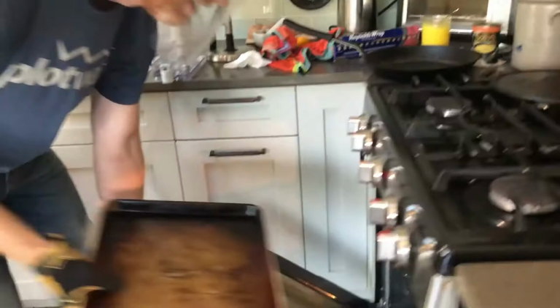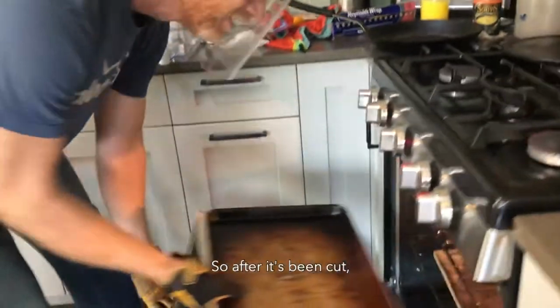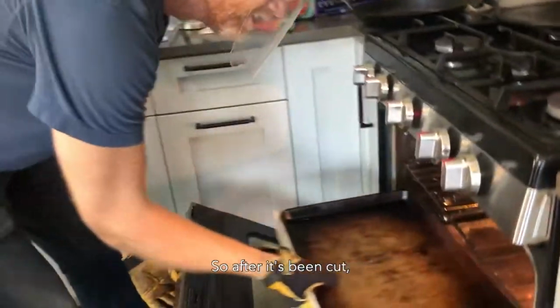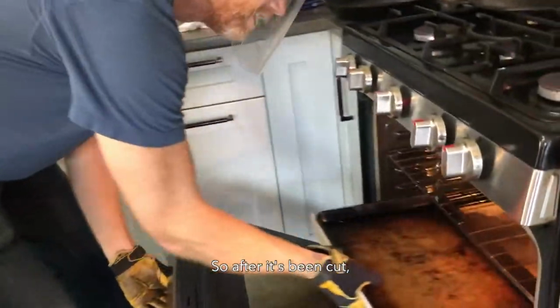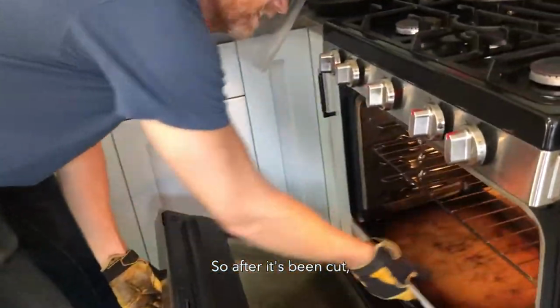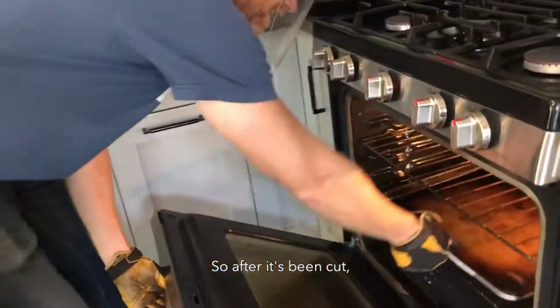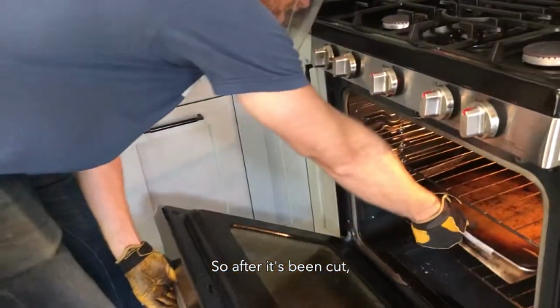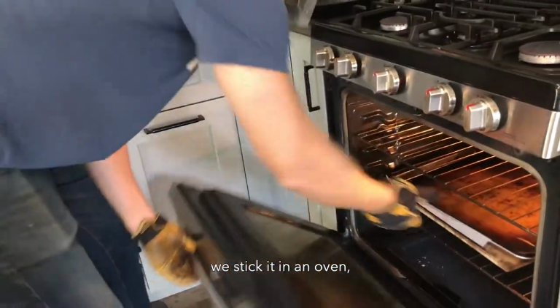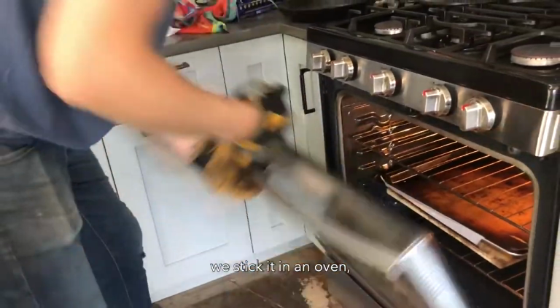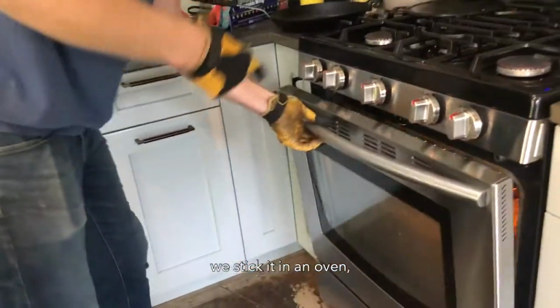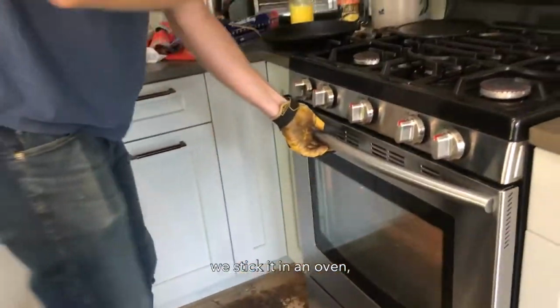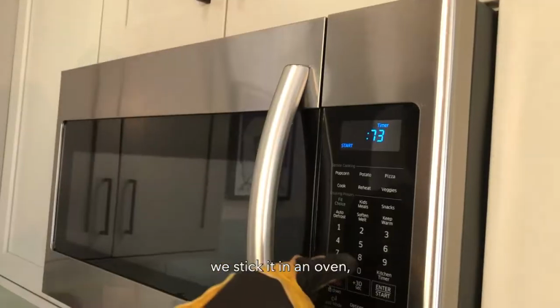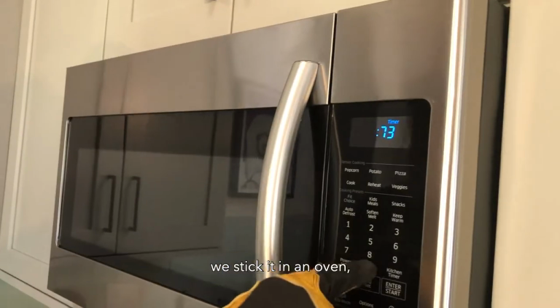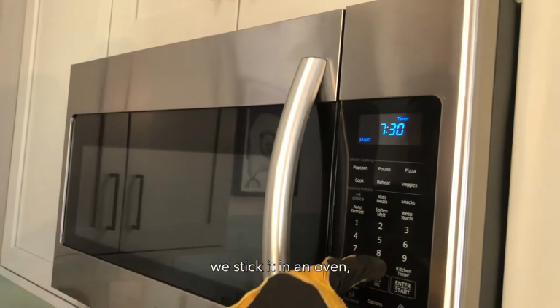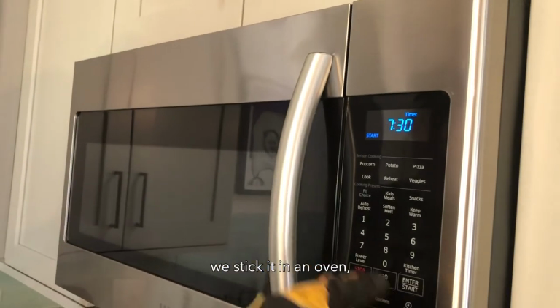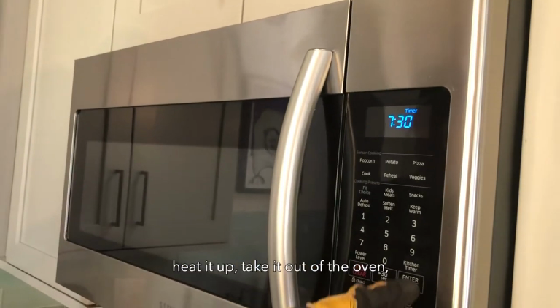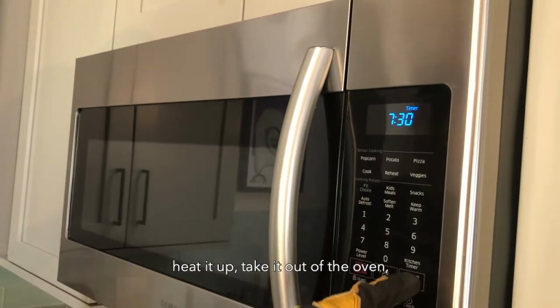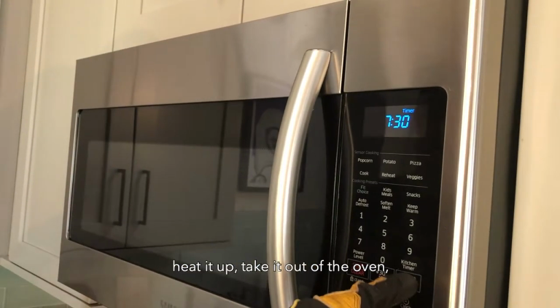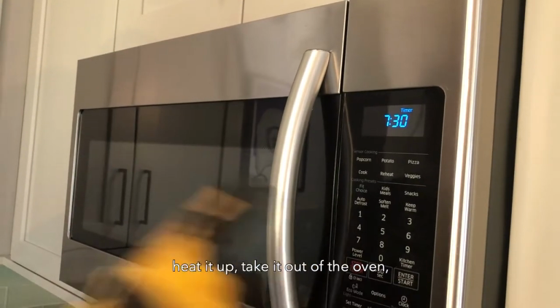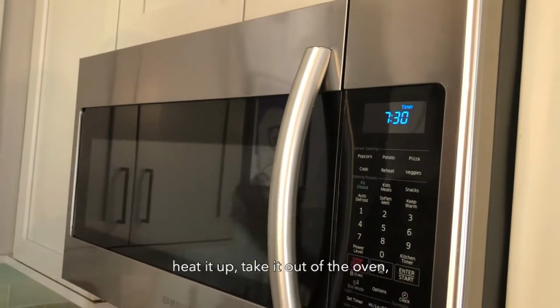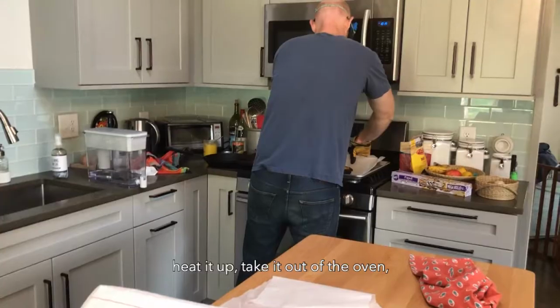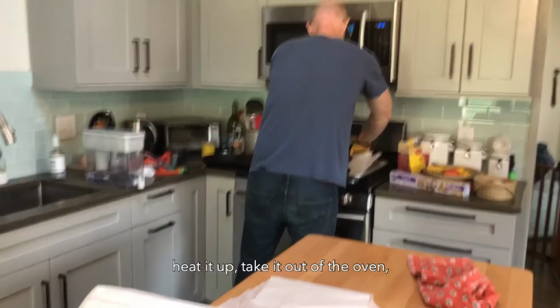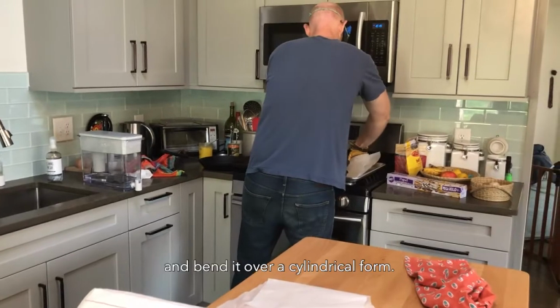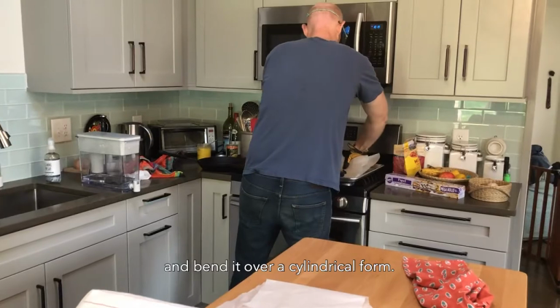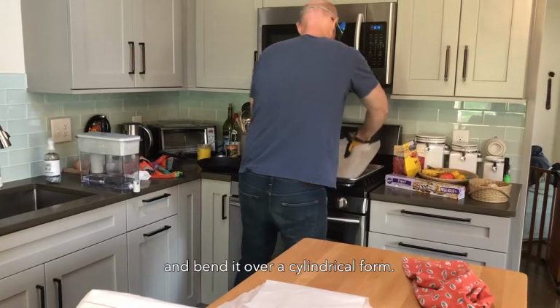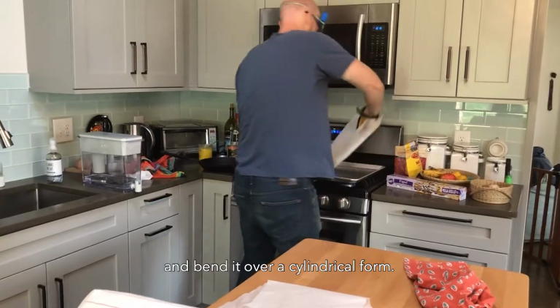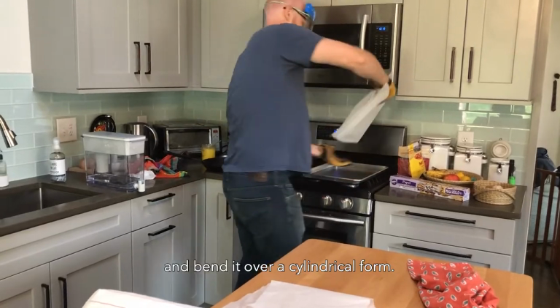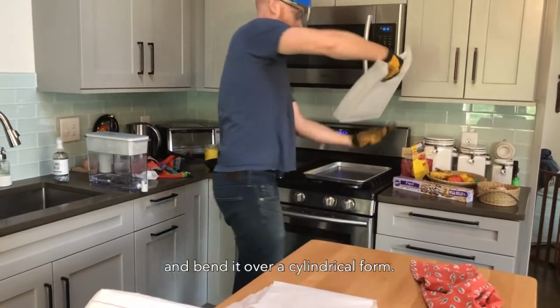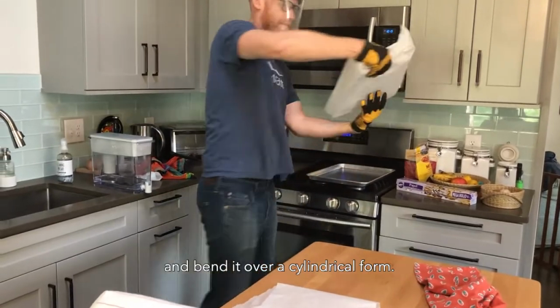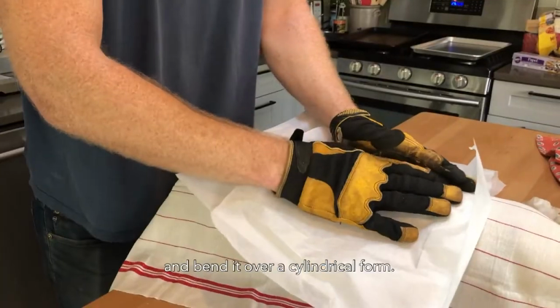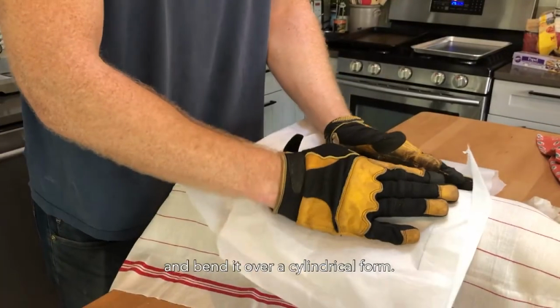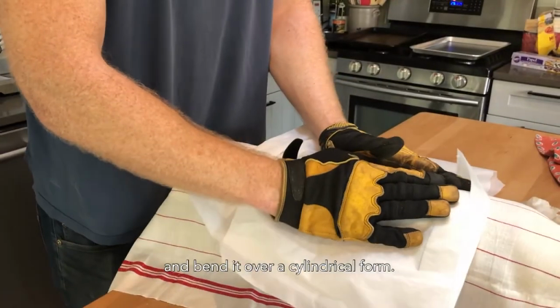So after it's been cut, we stick it in an oven, heat it up, take it out of the oven, and bend it over a cylindrical form.